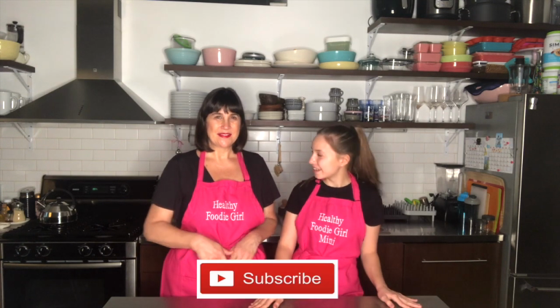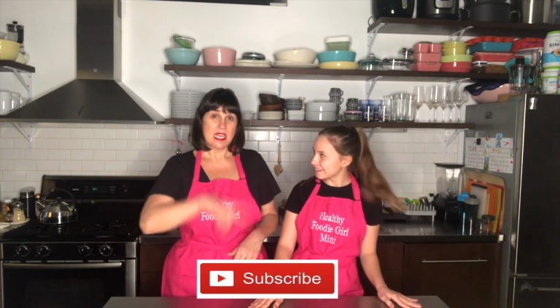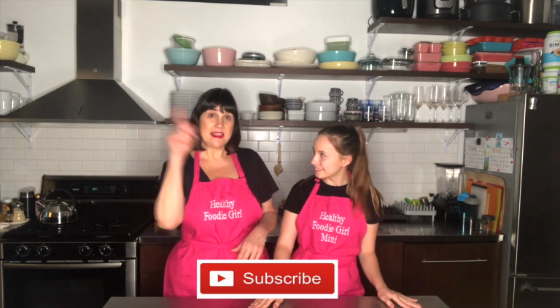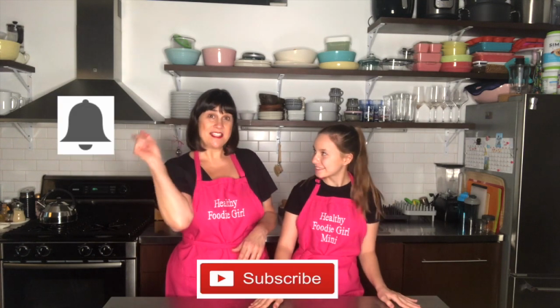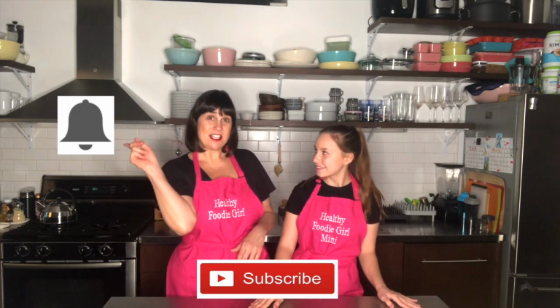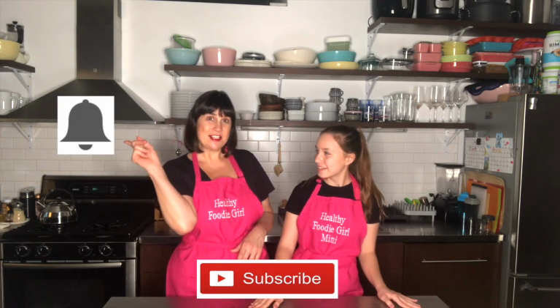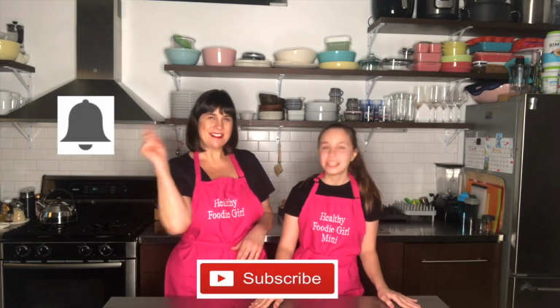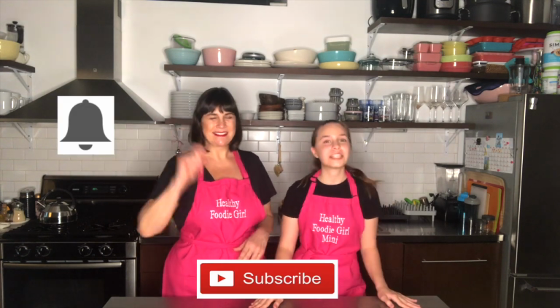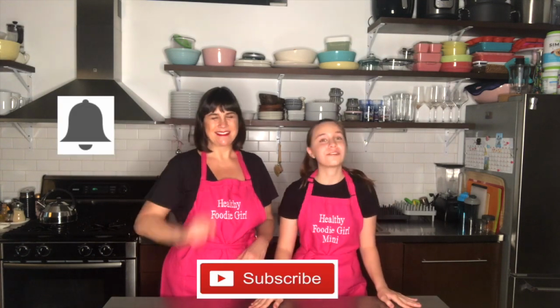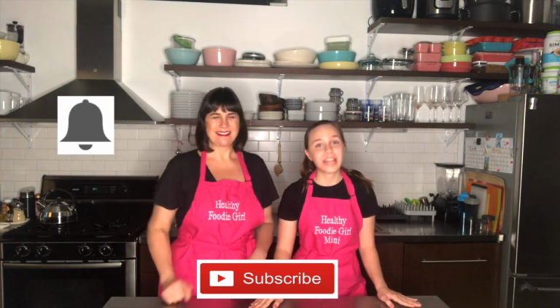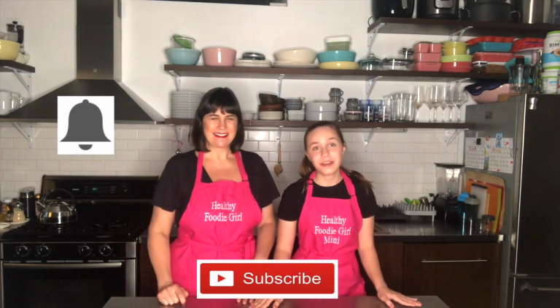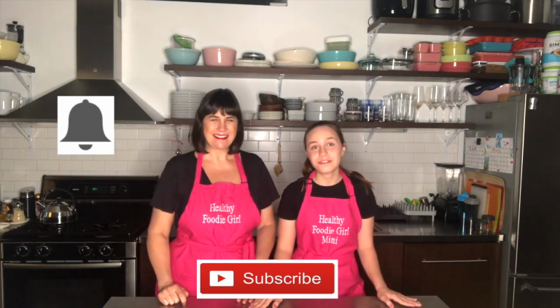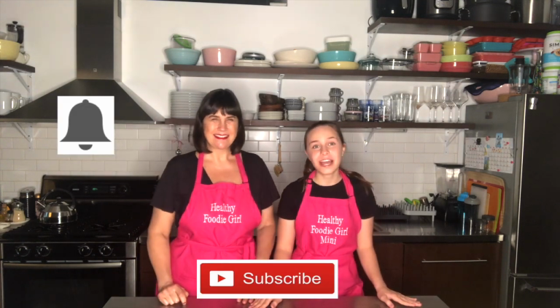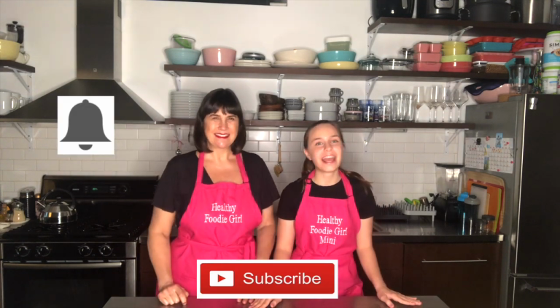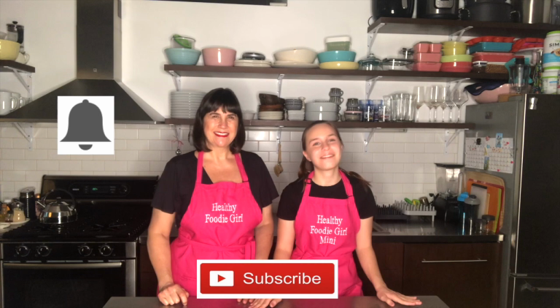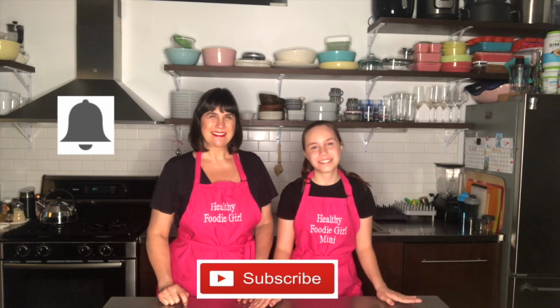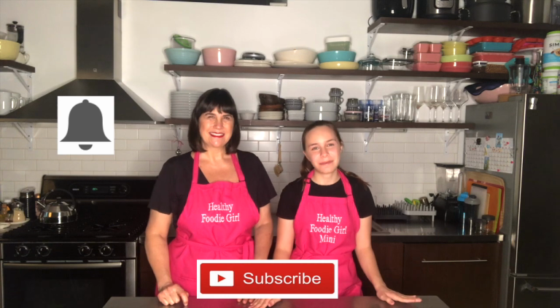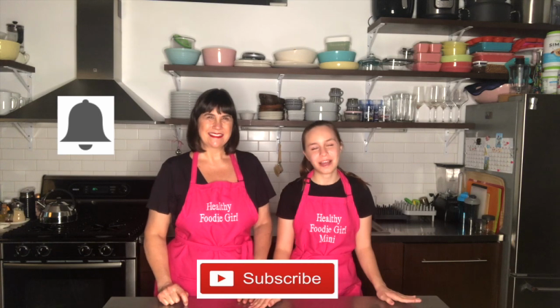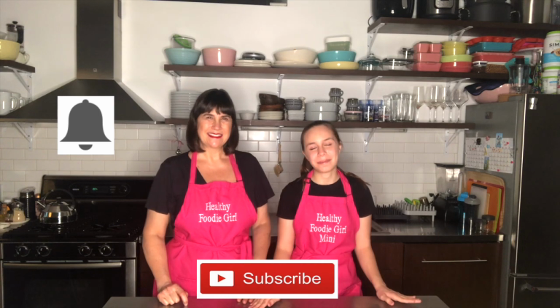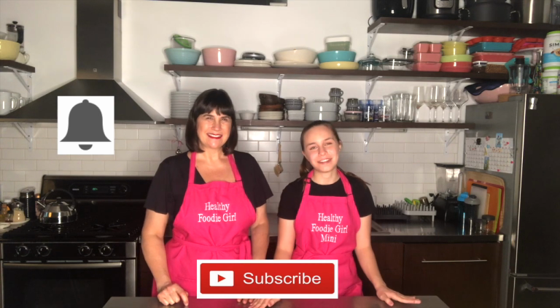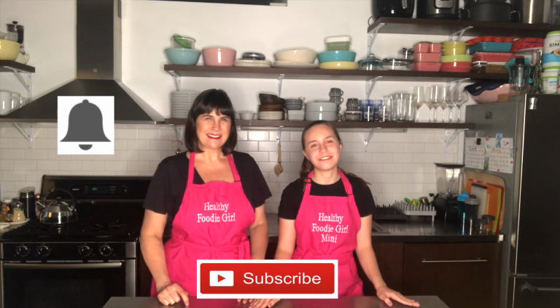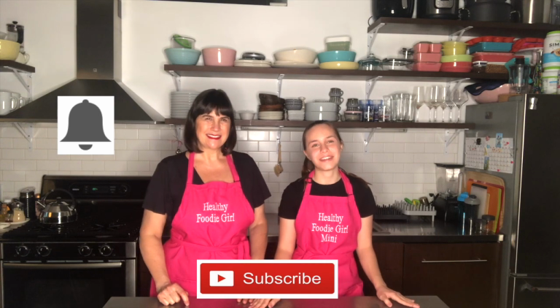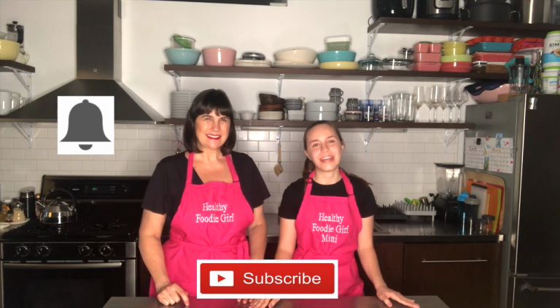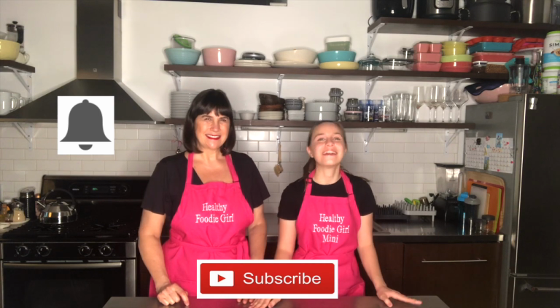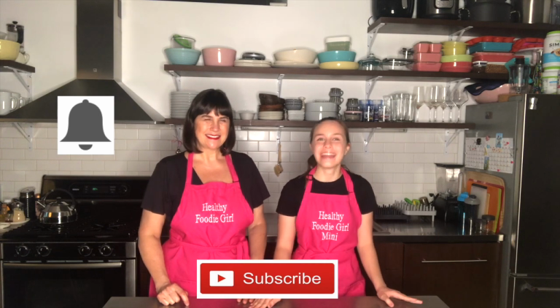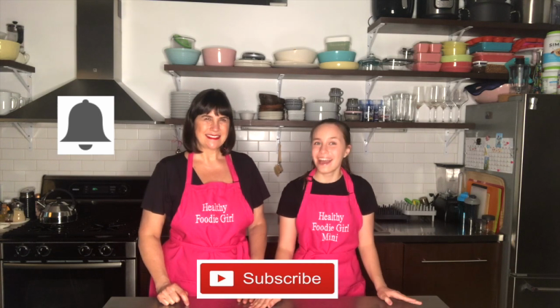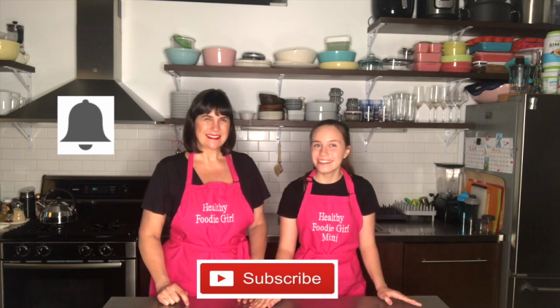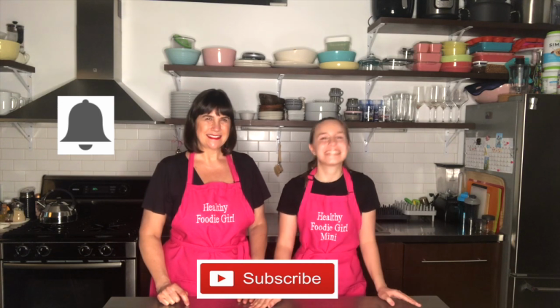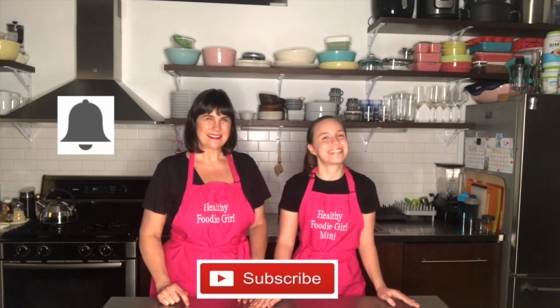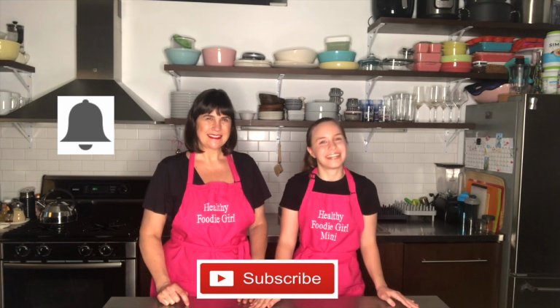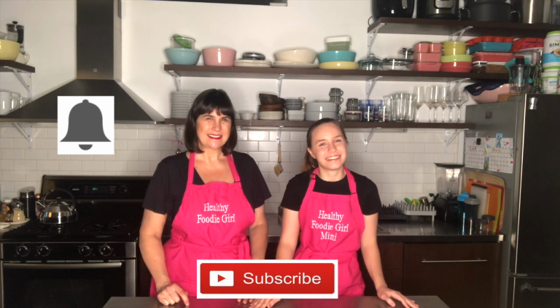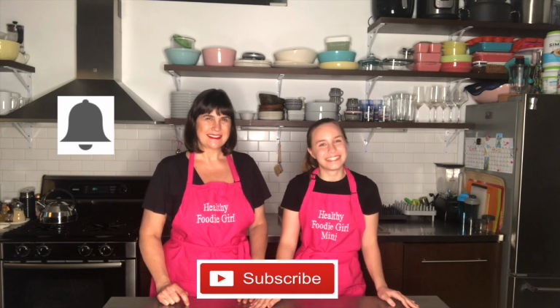And hit the dinger so you can get notified every time we upload a new video. Now, let's get into it.